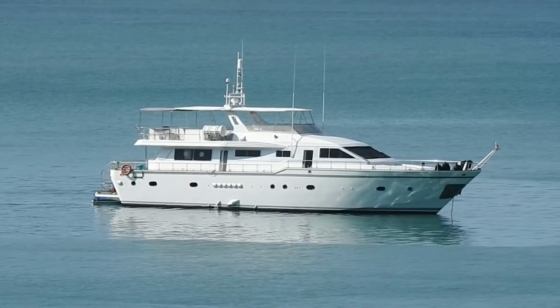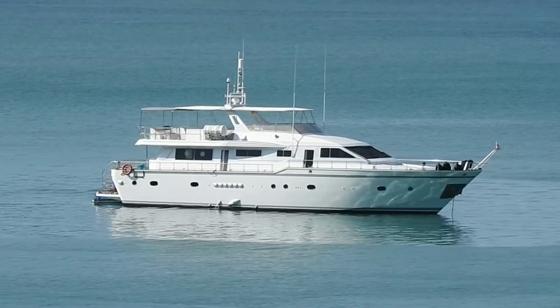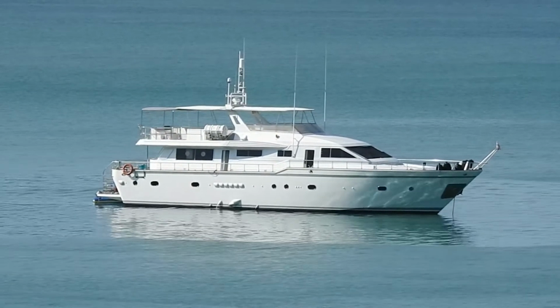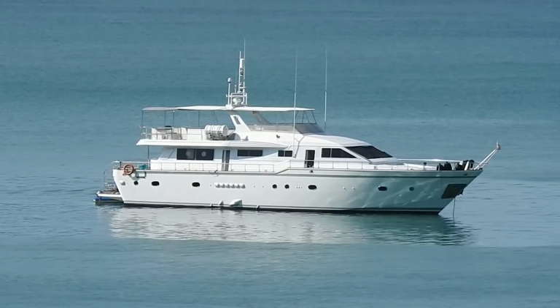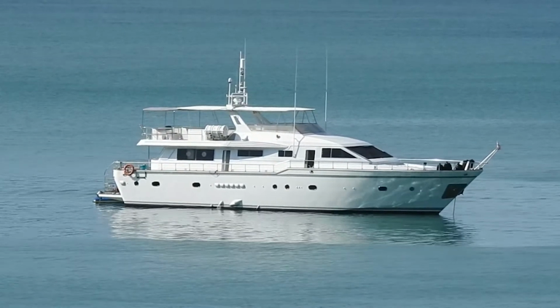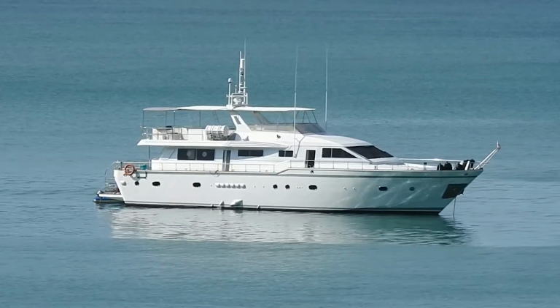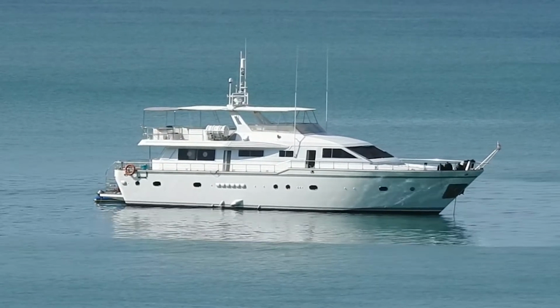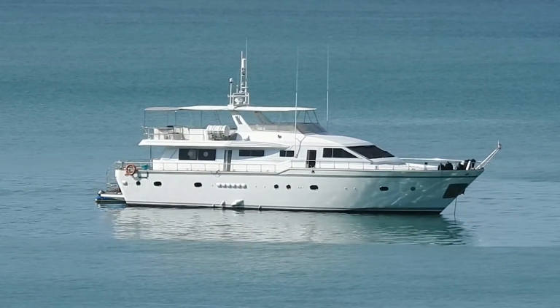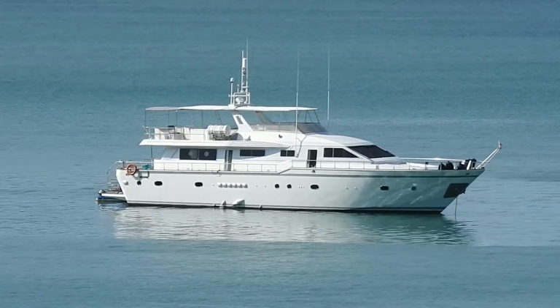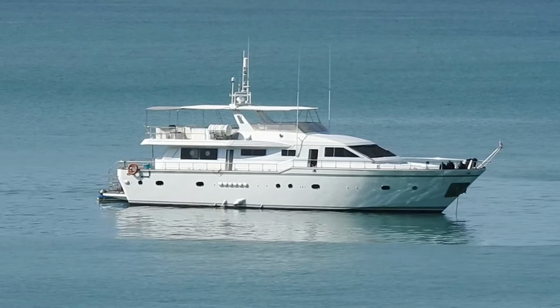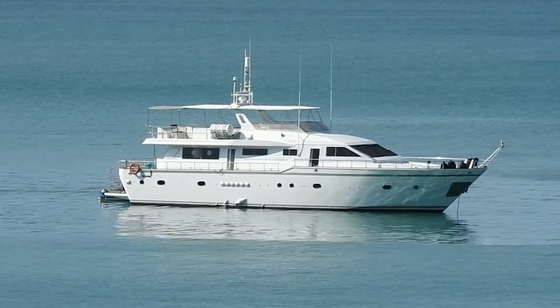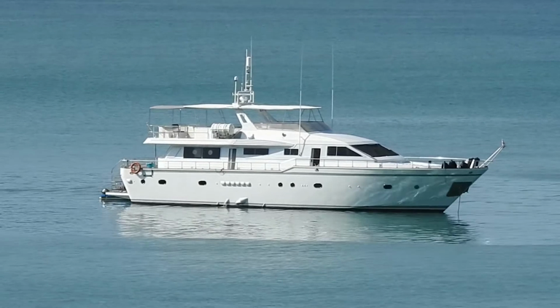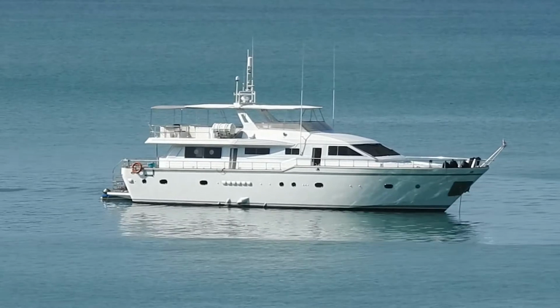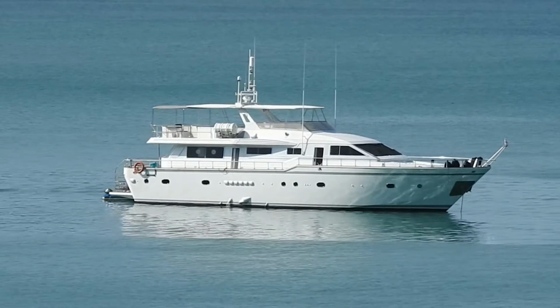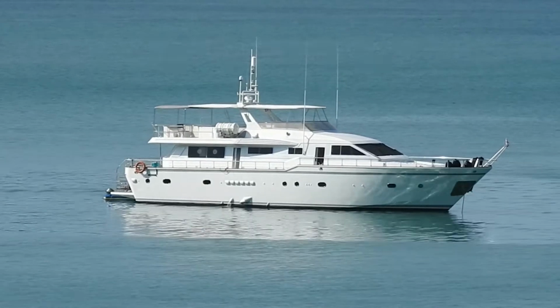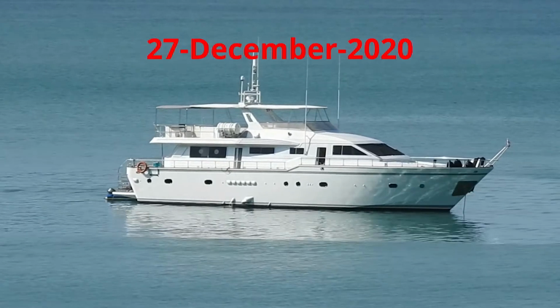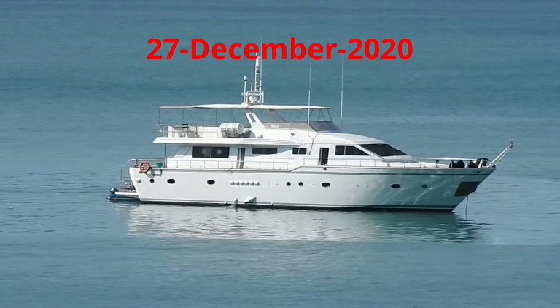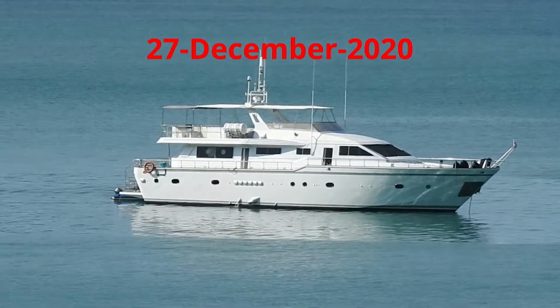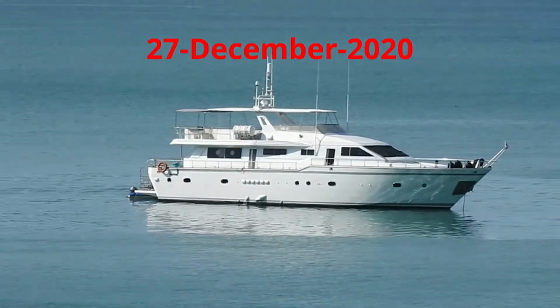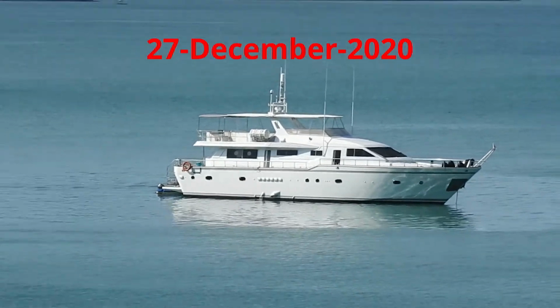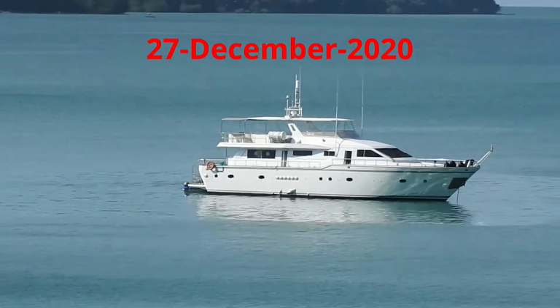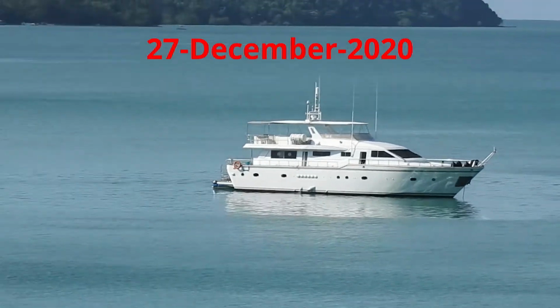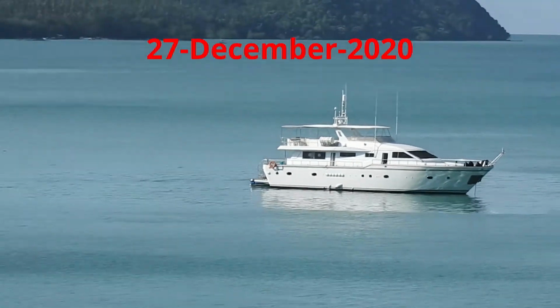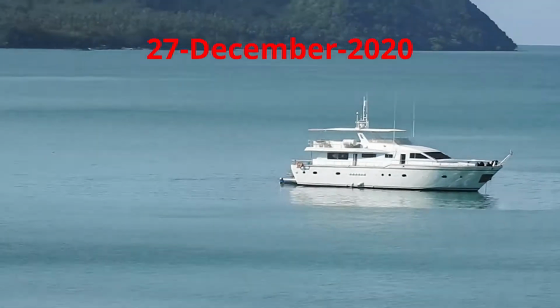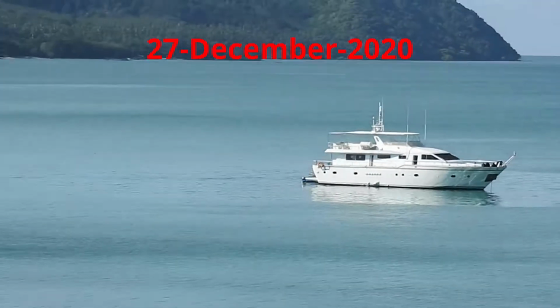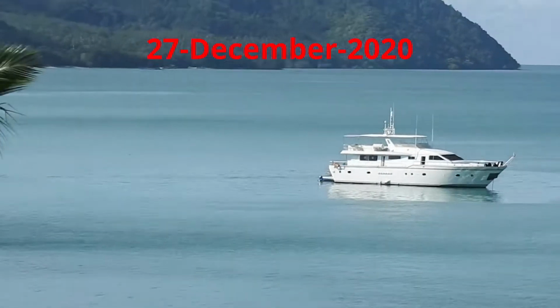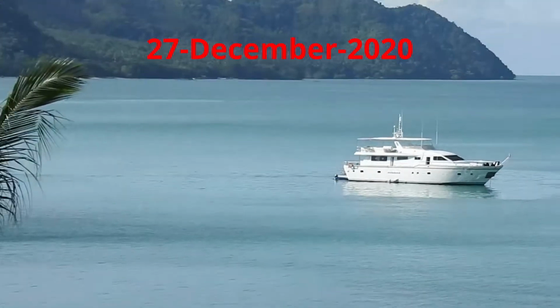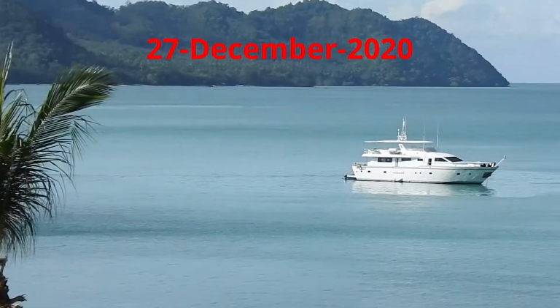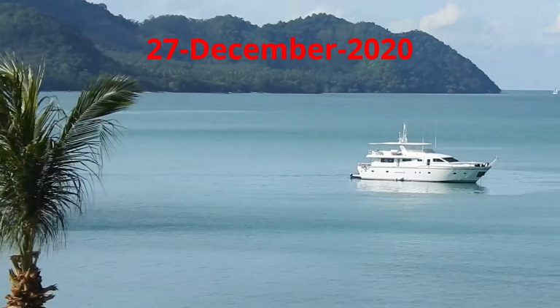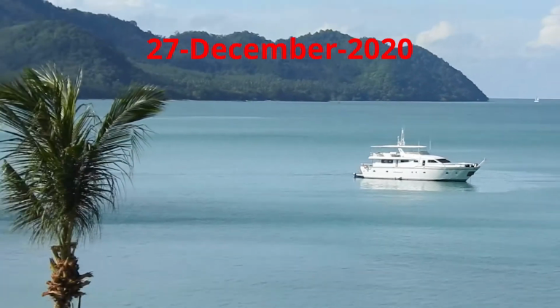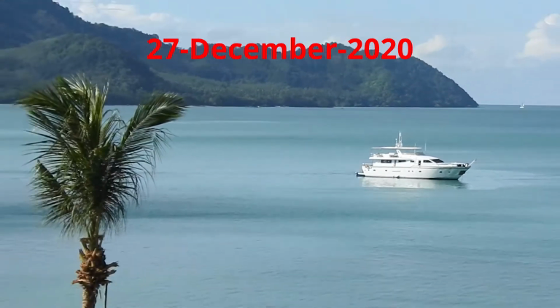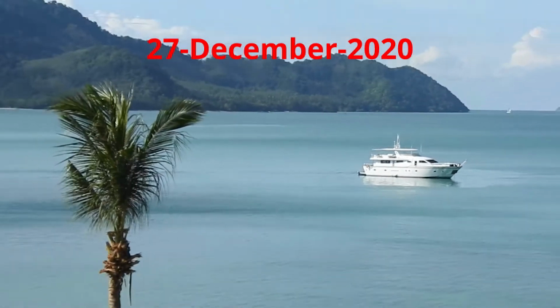And this is 27 December, here in Thailand, a couple days after Christmas.